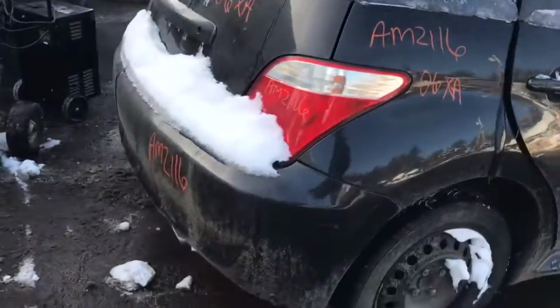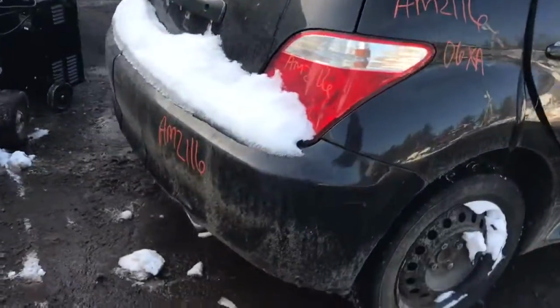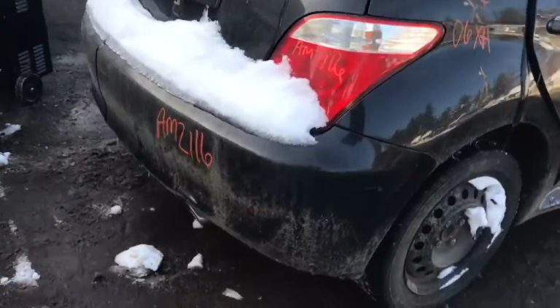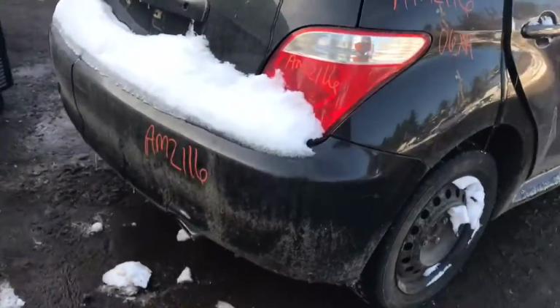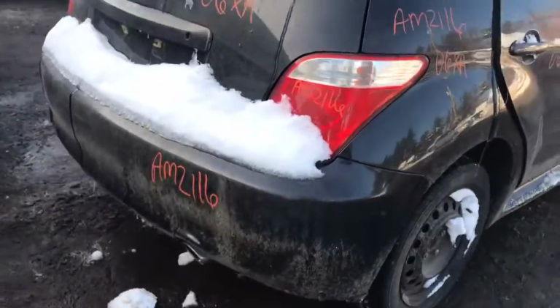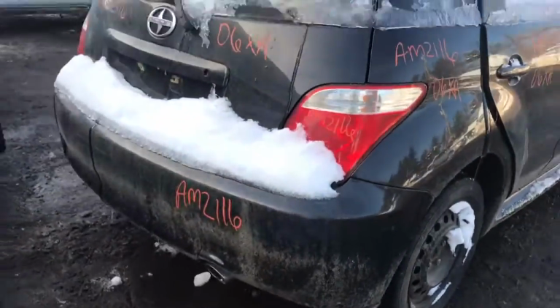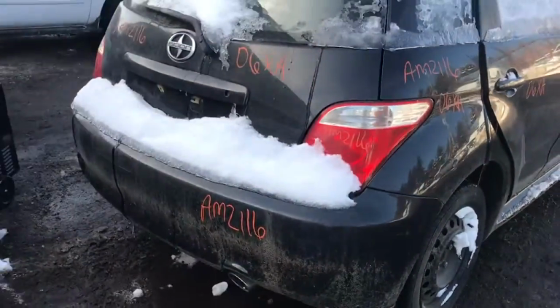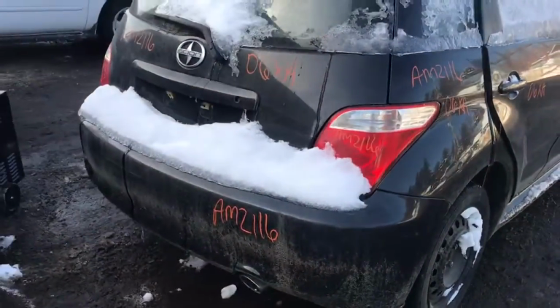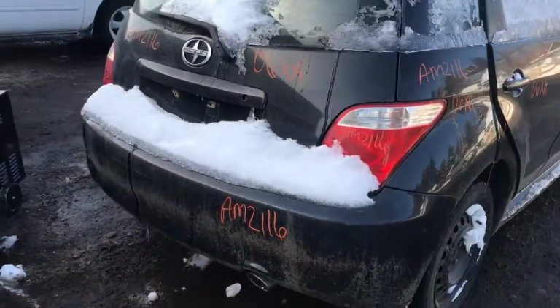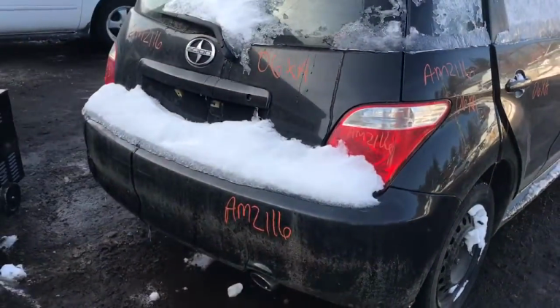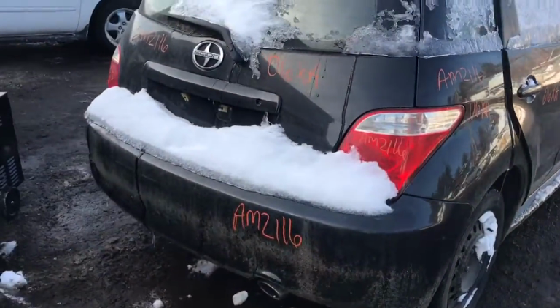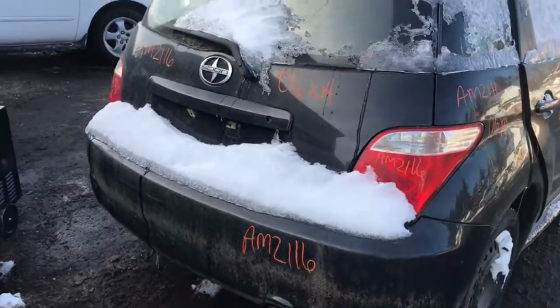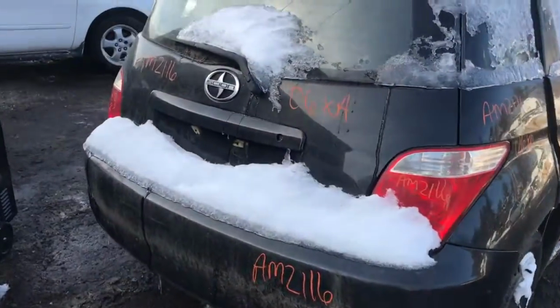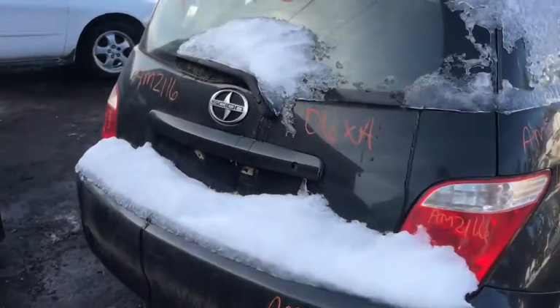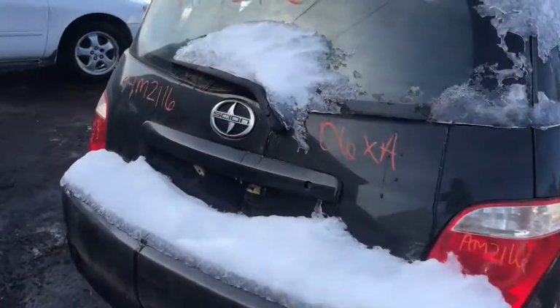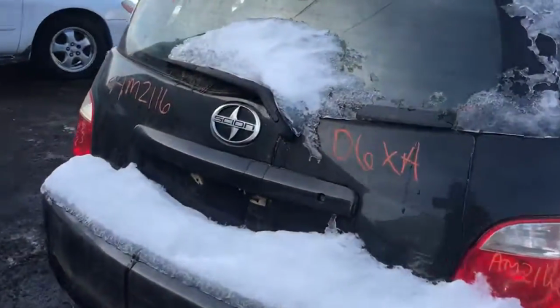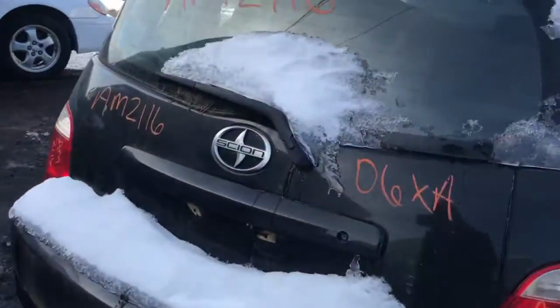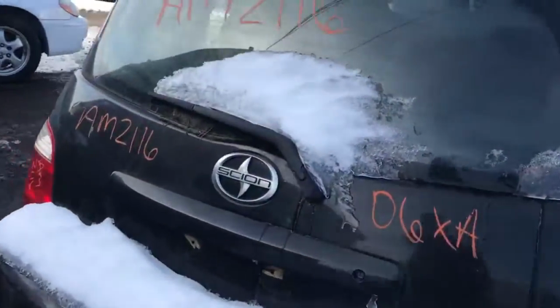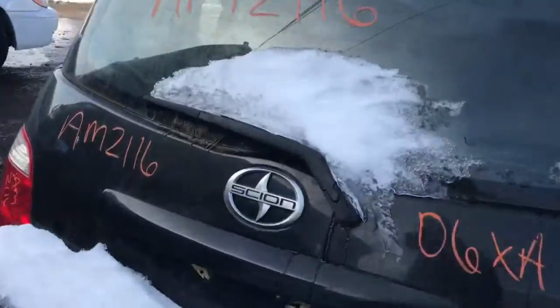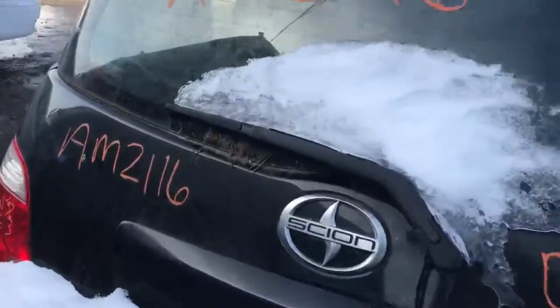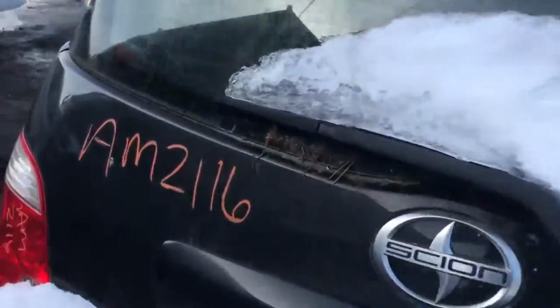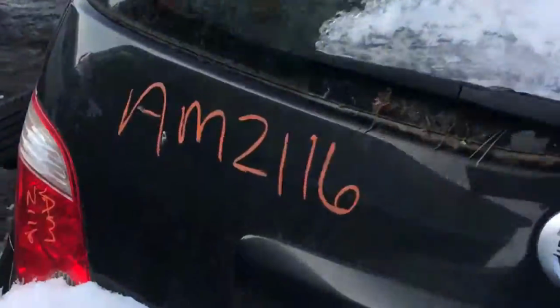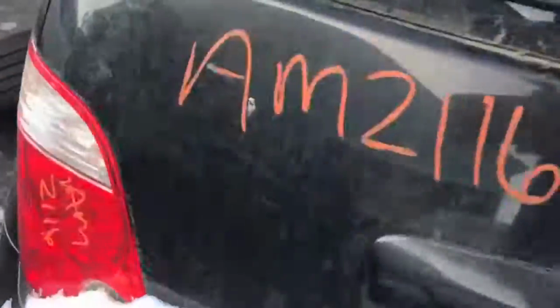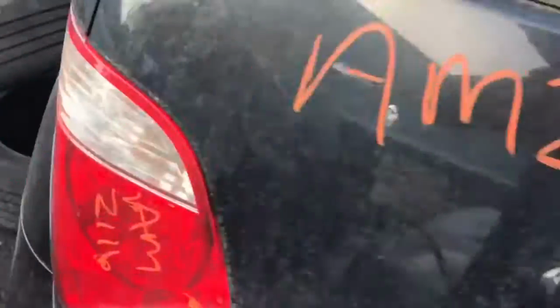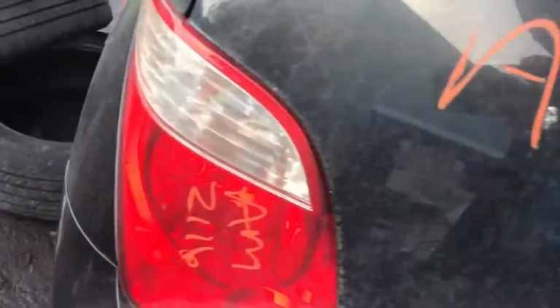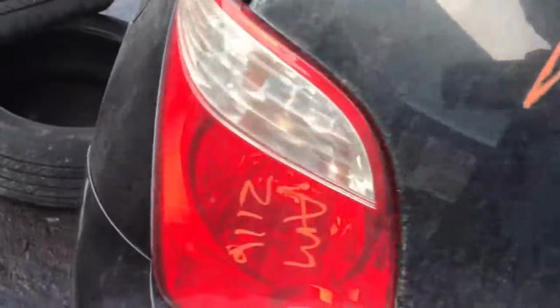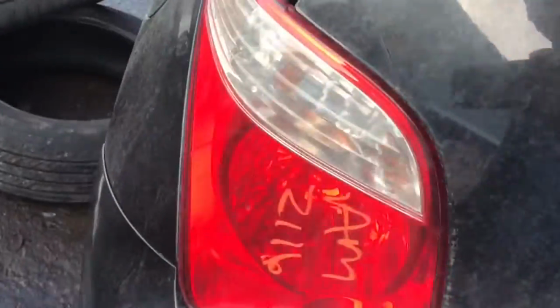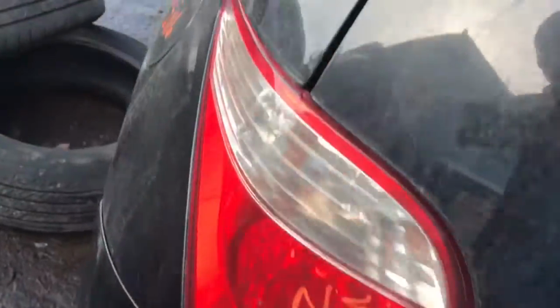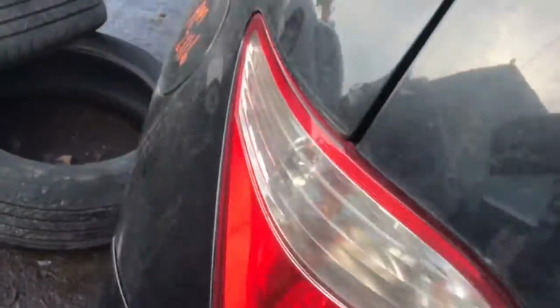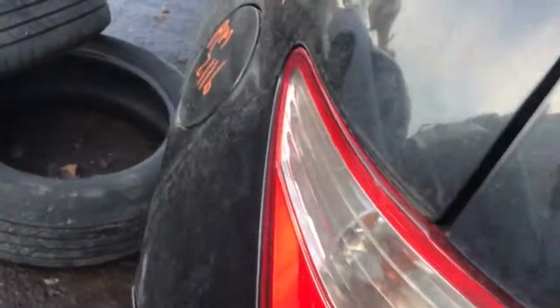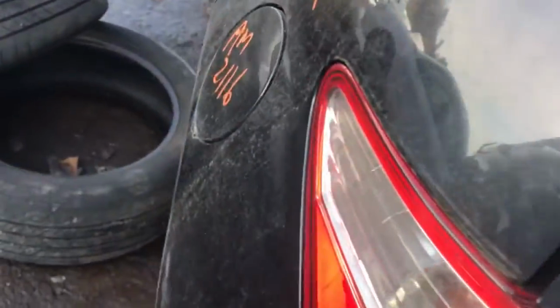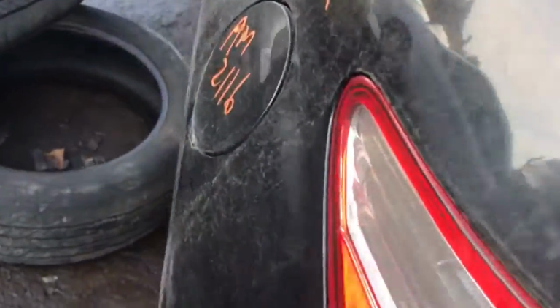Both tail lights are good. Rear bumper's good. Lid's good. This tail light's good.